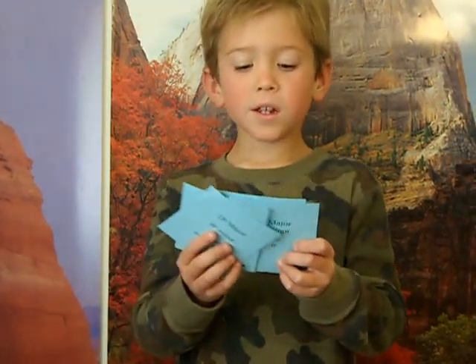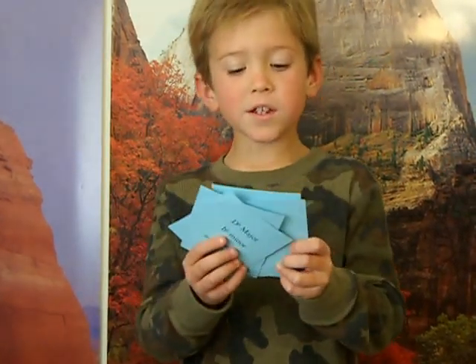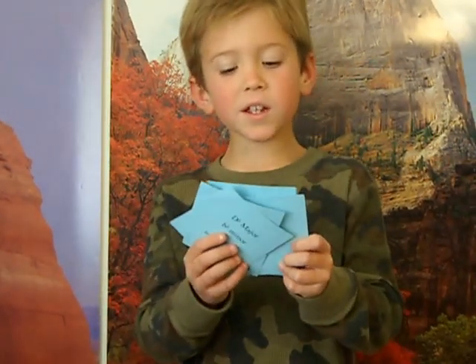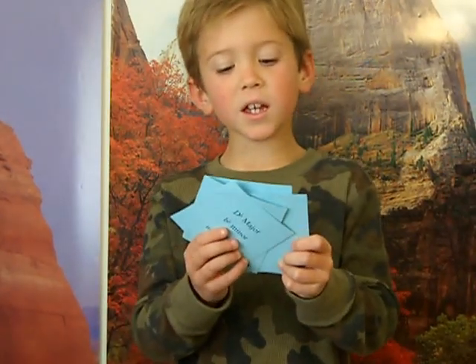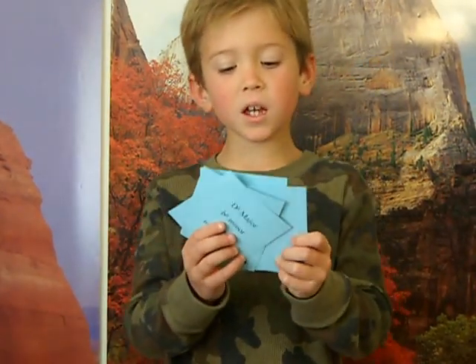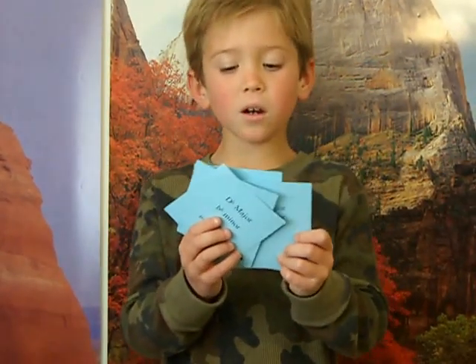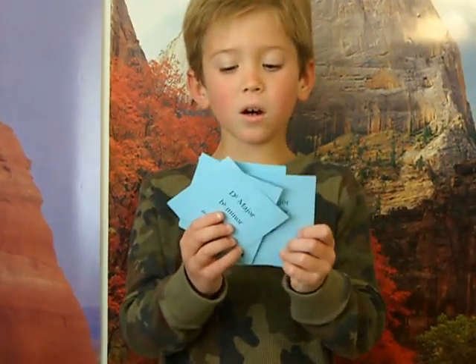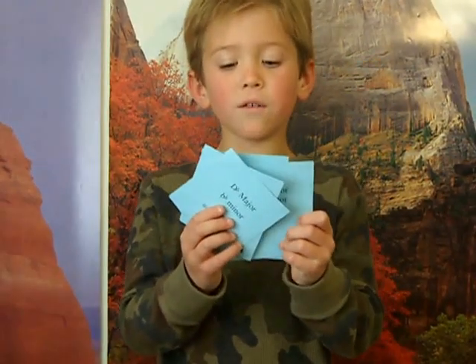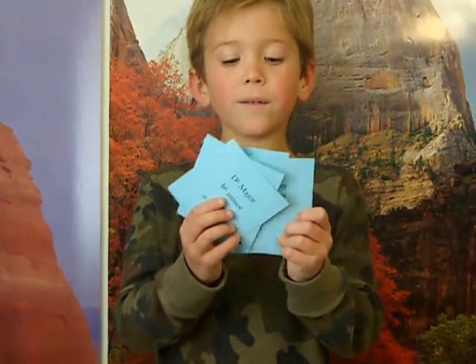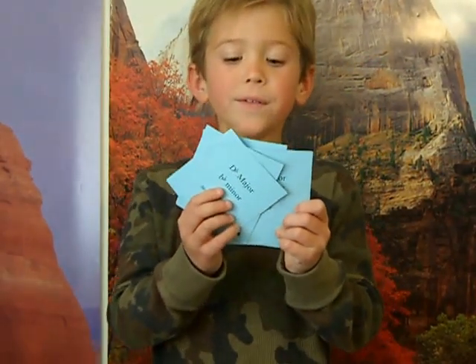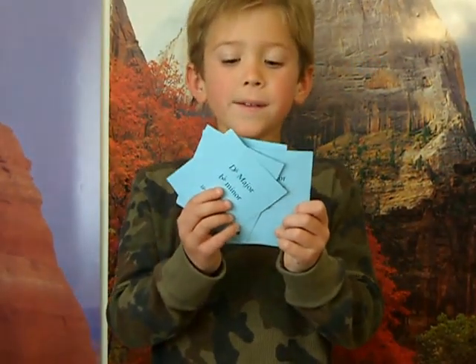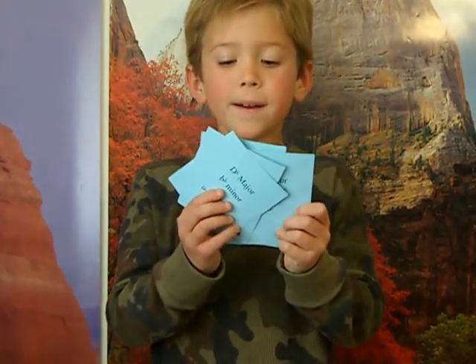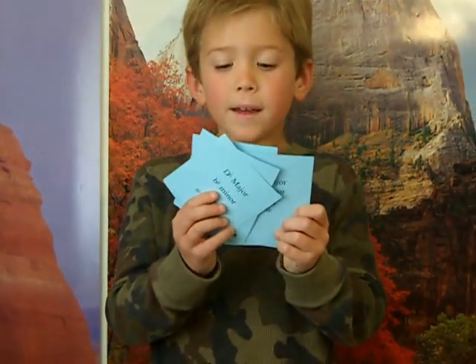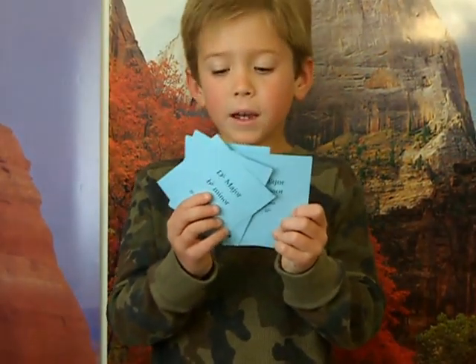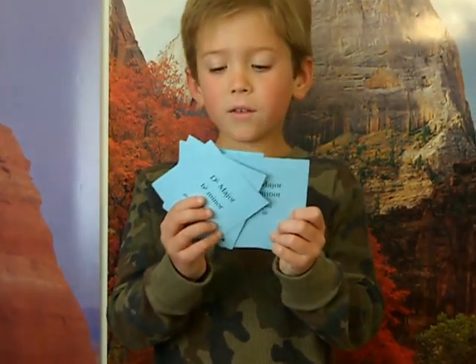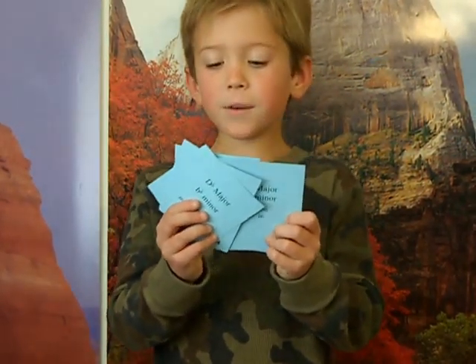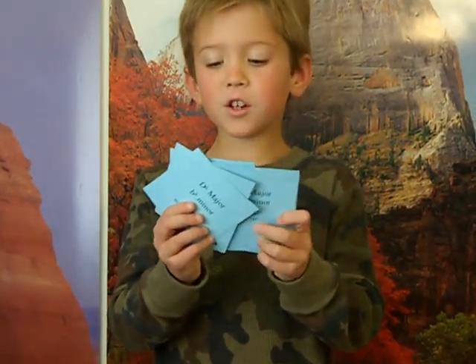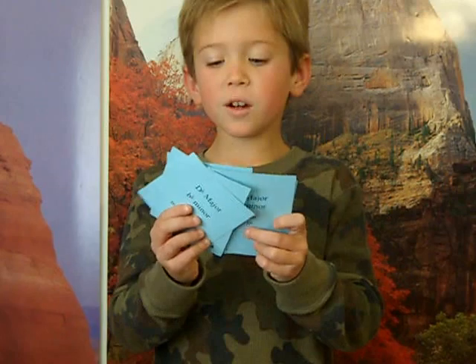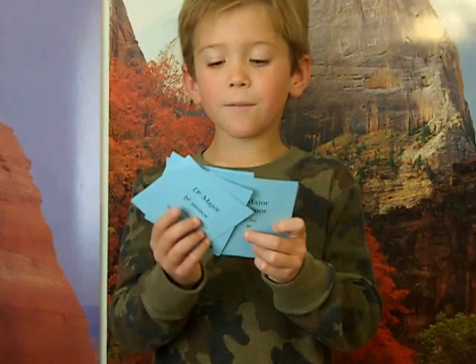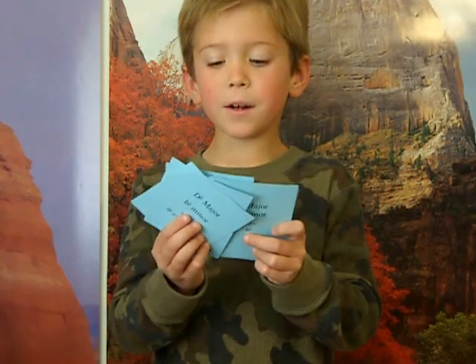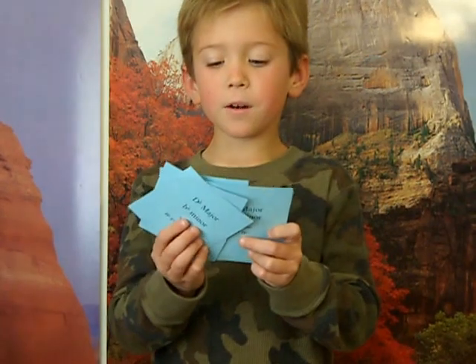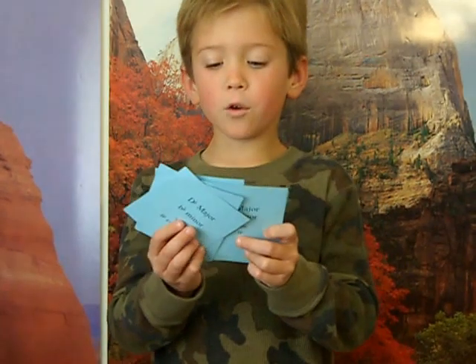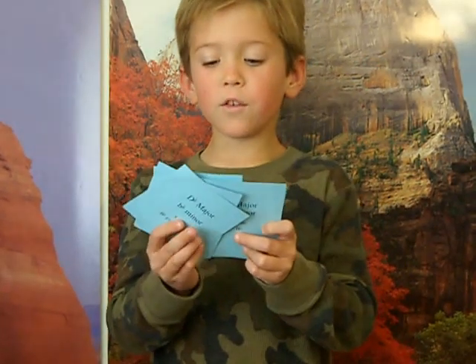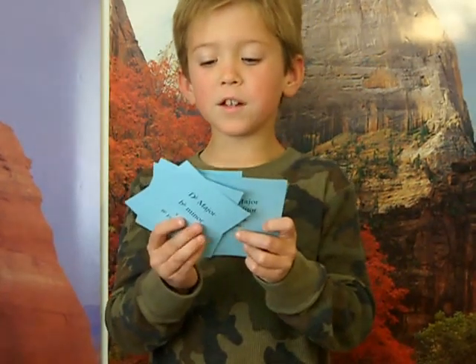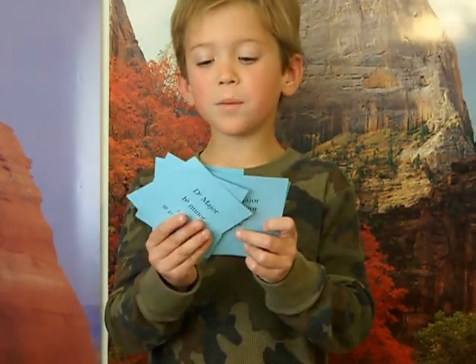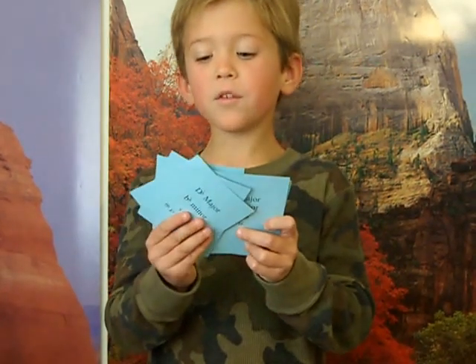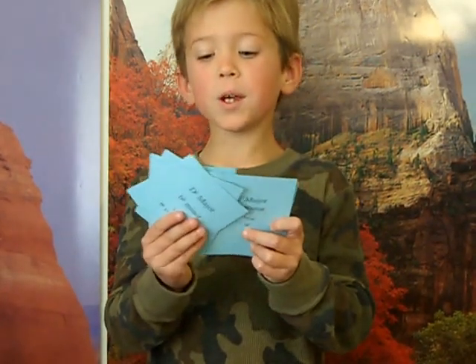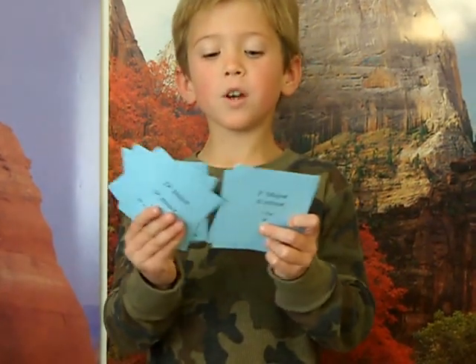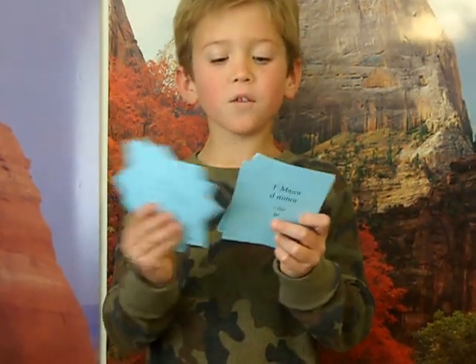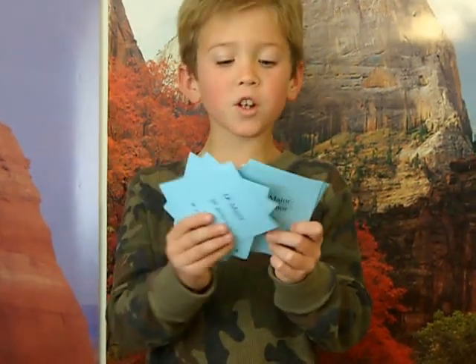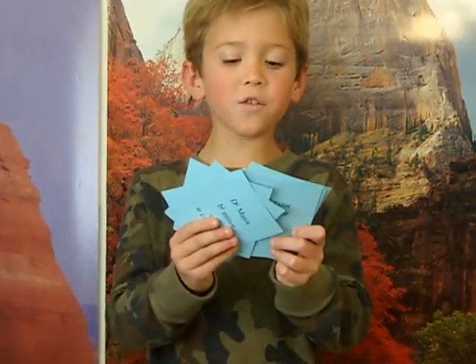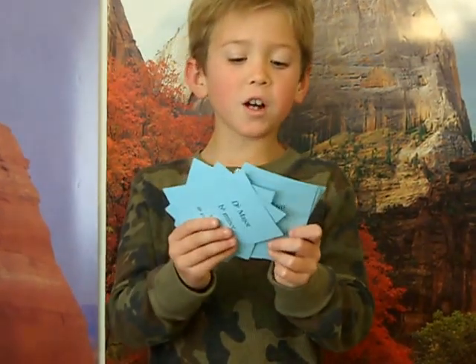This is the key of A-flat Major, F minor, 4 flats: B-flat, E-flat, A-flat, D-flat.